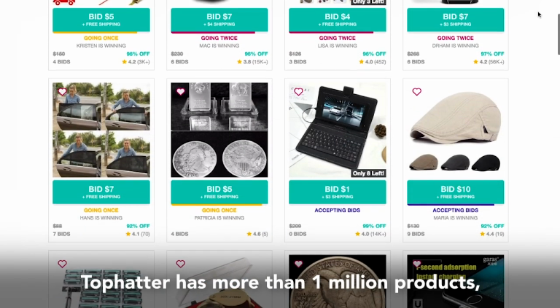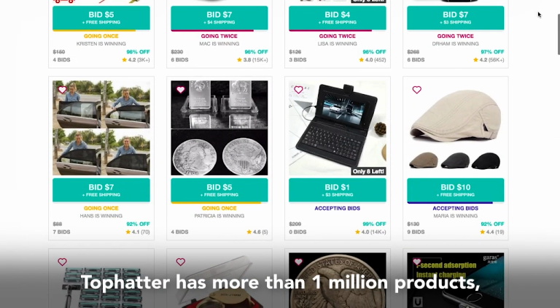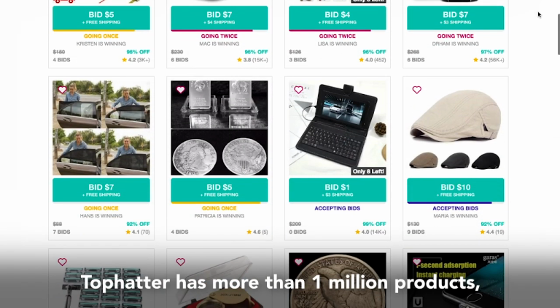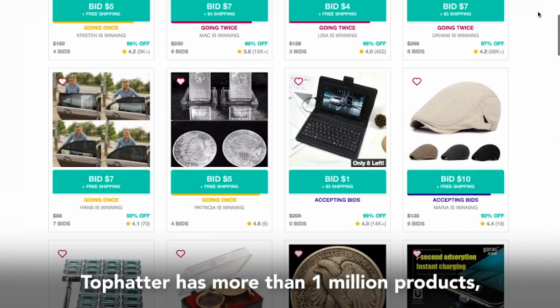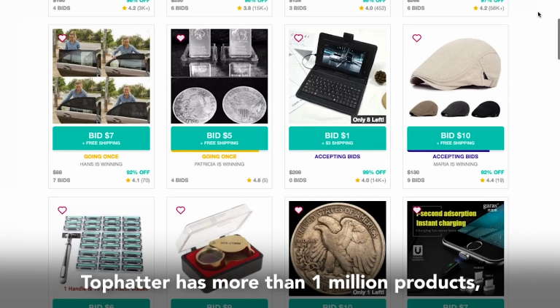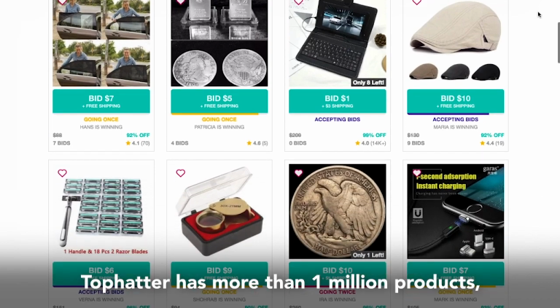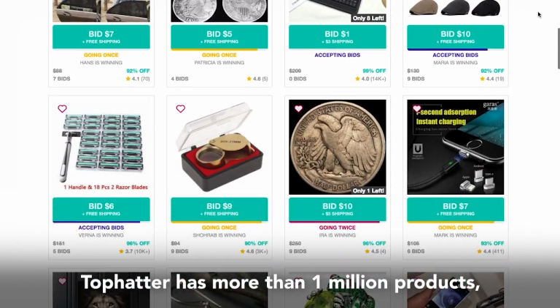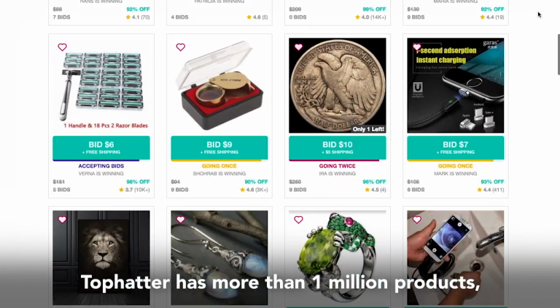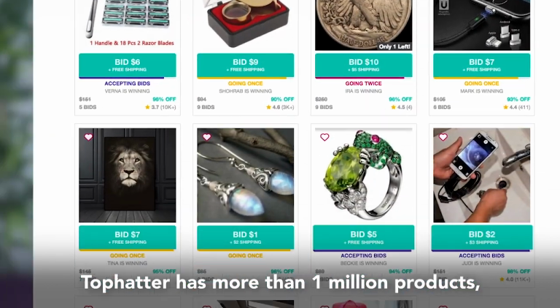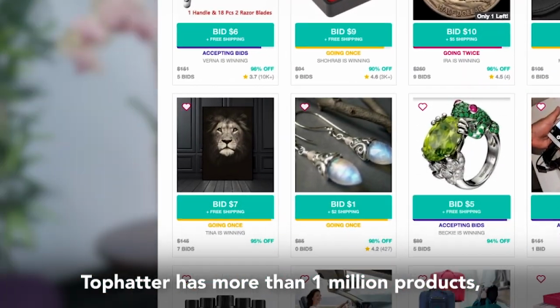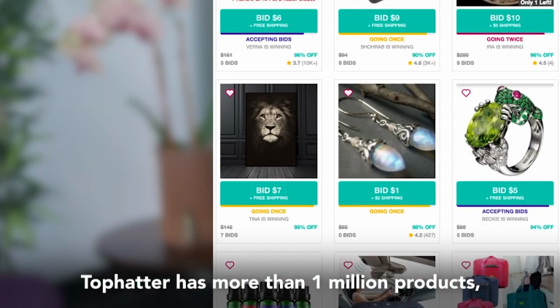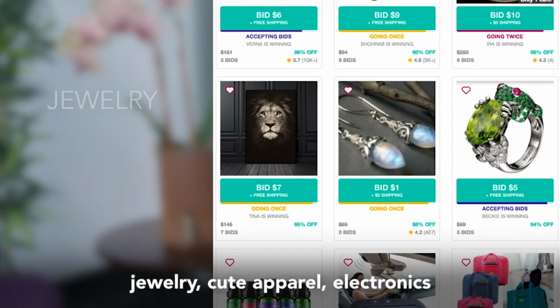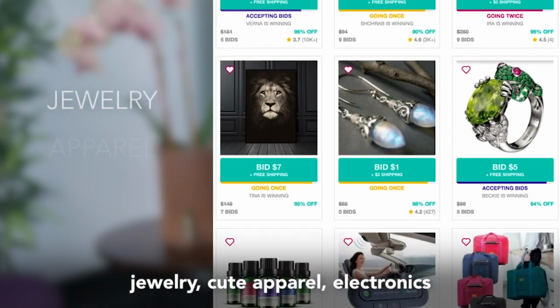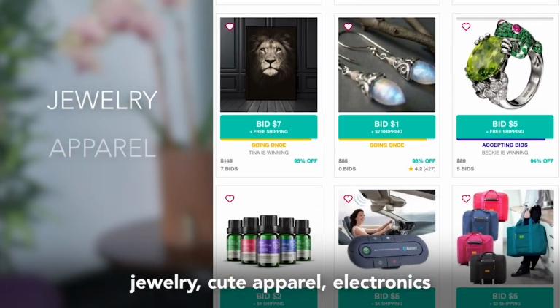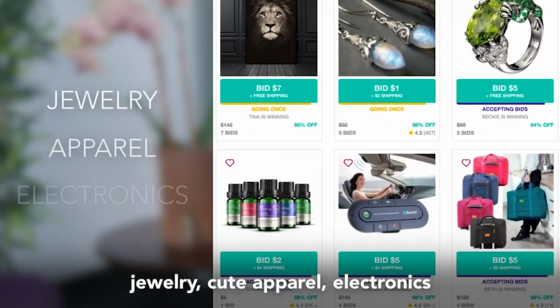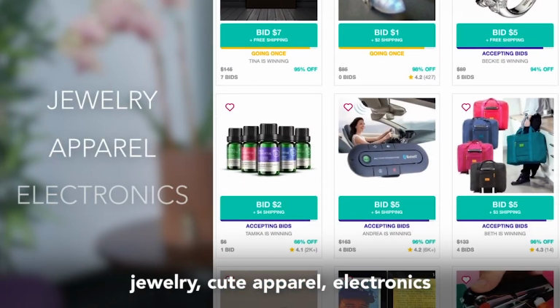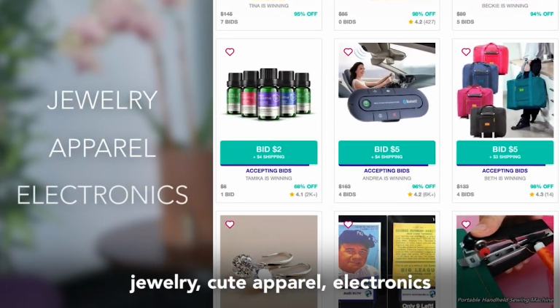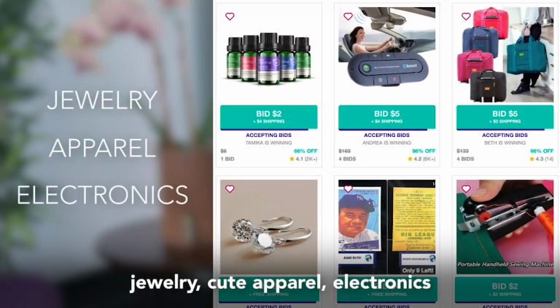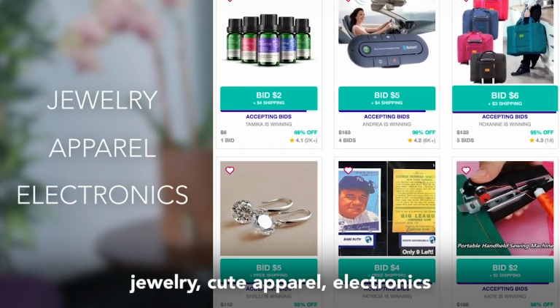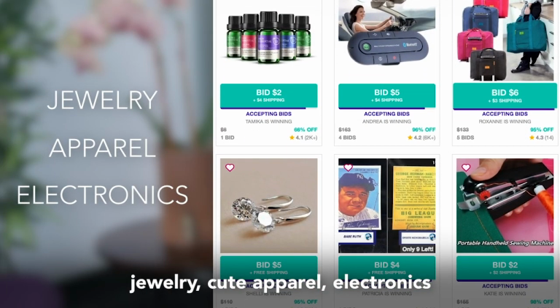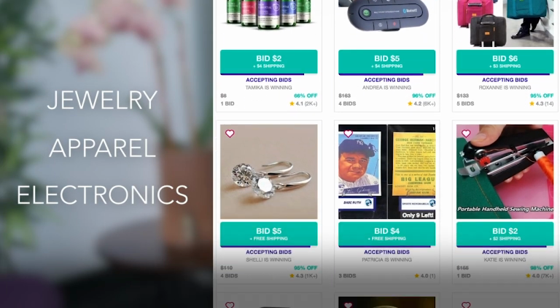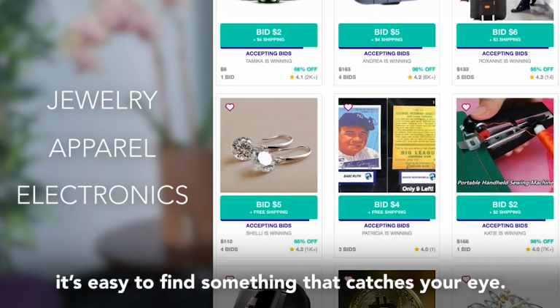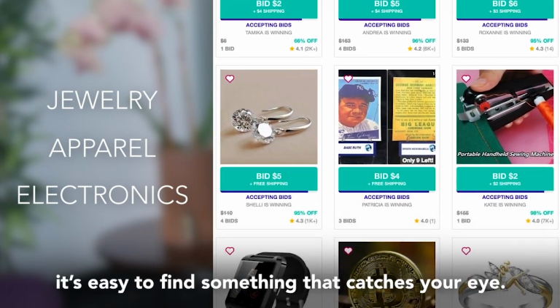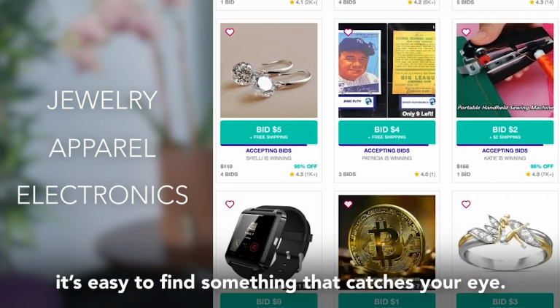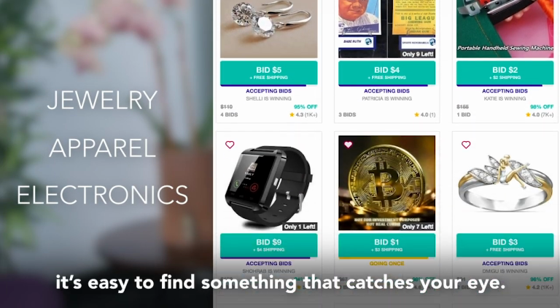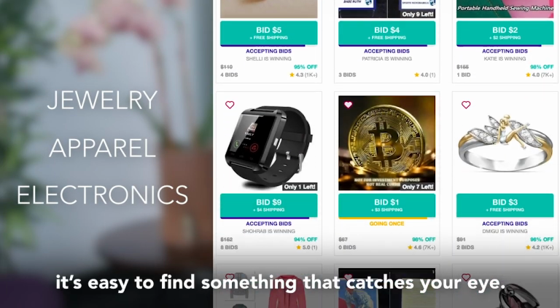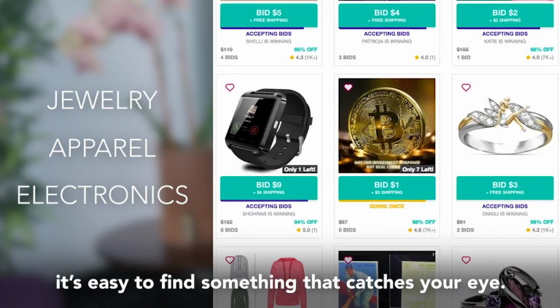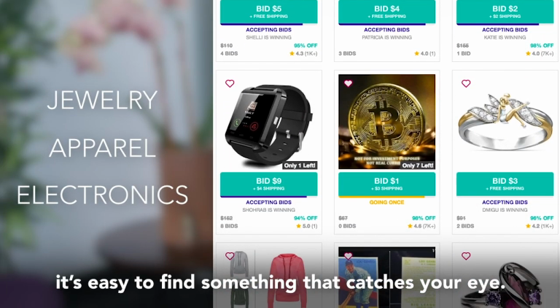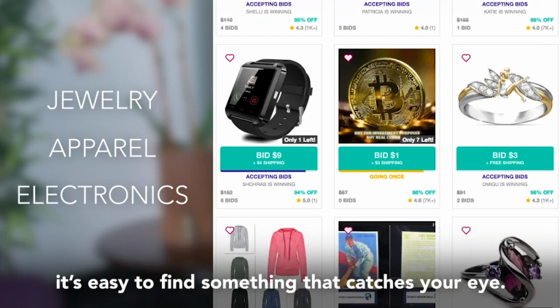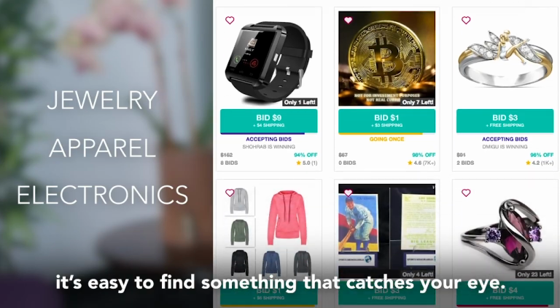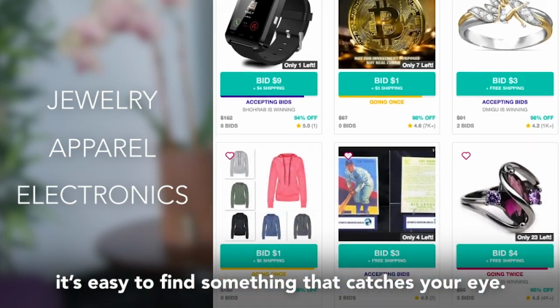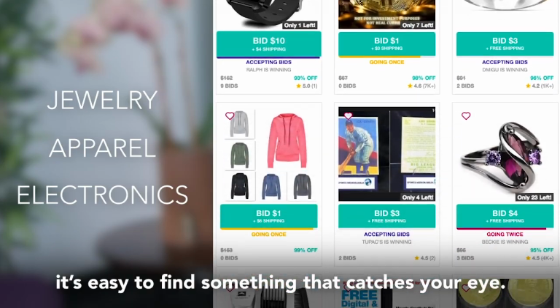Tophatter has more than one million products — jewelry, cute apparel, electronics — it's easy to find something that catches your eye.